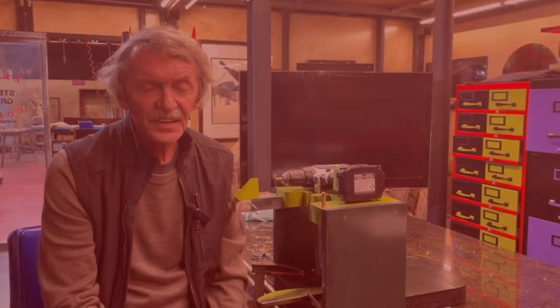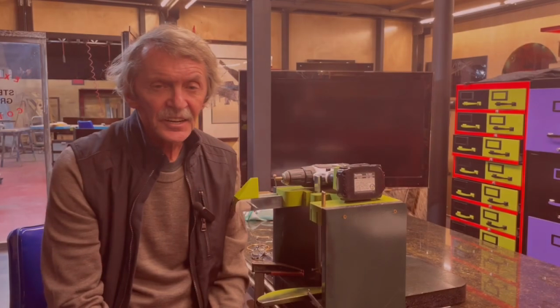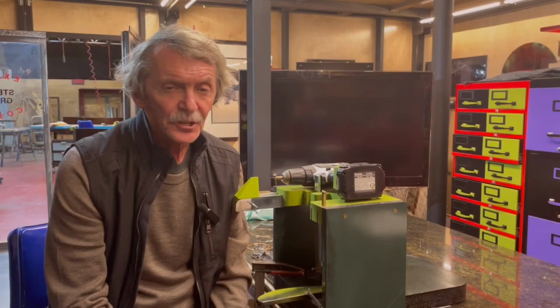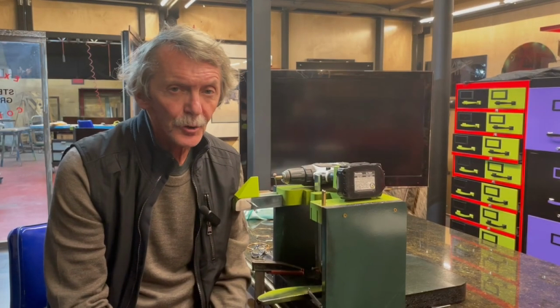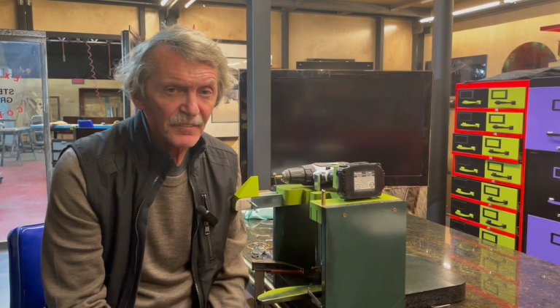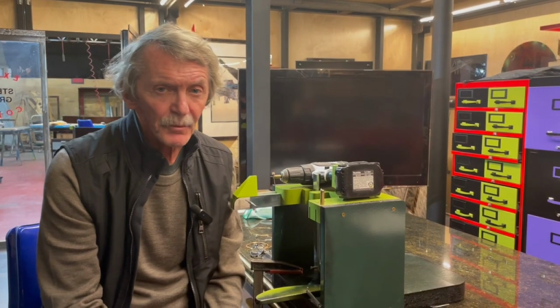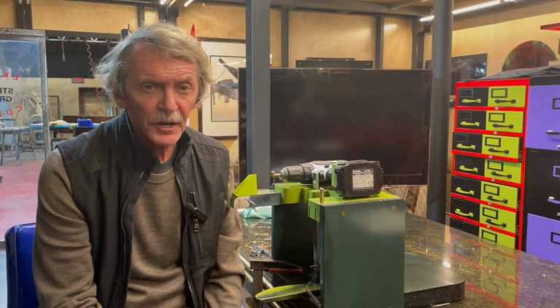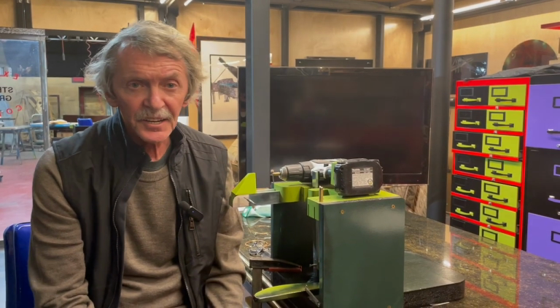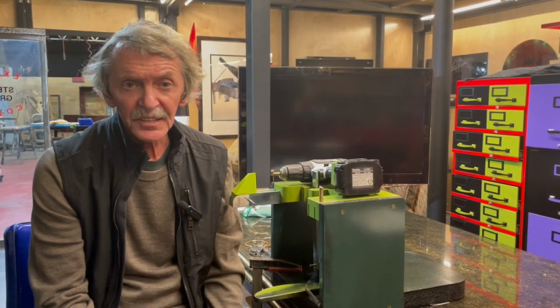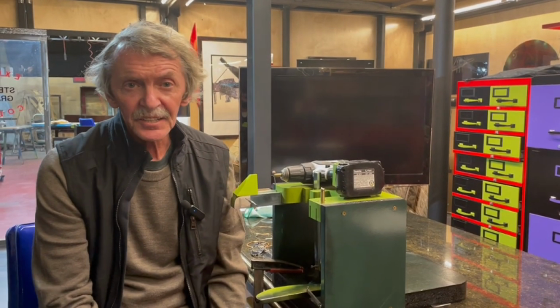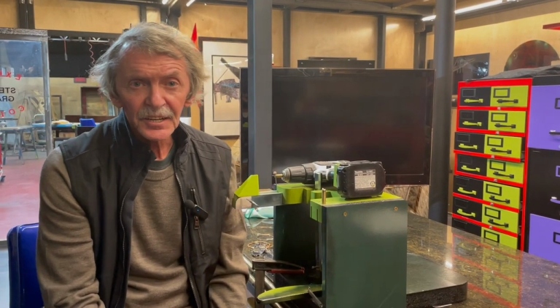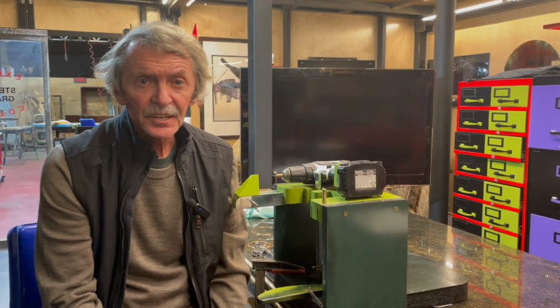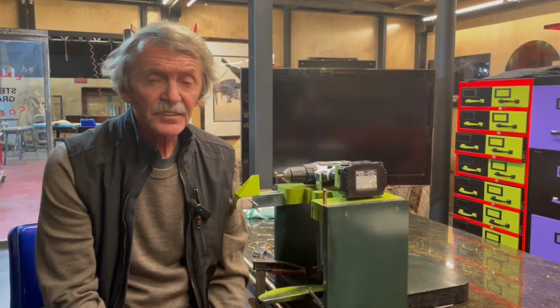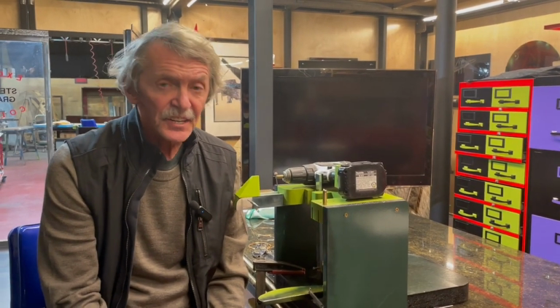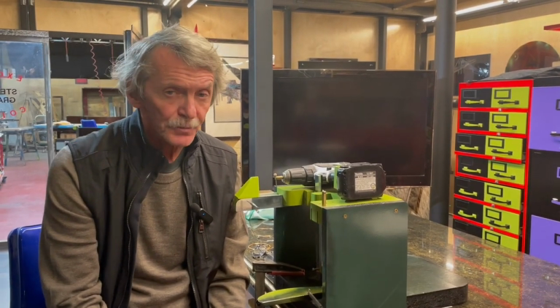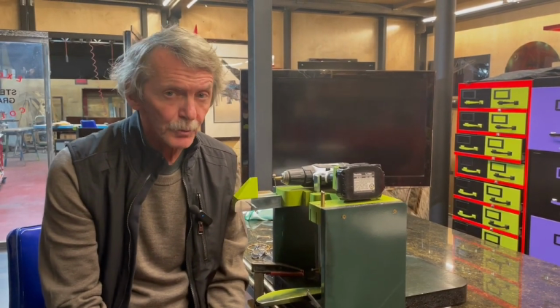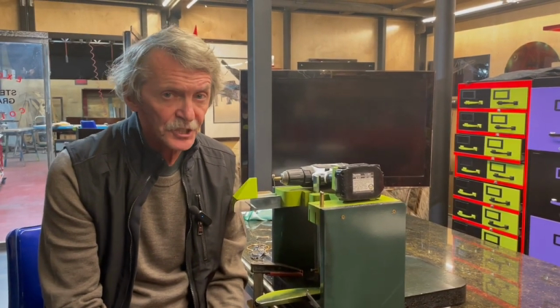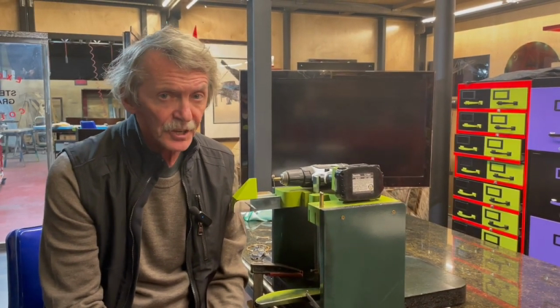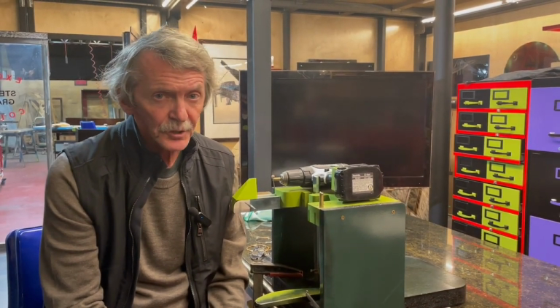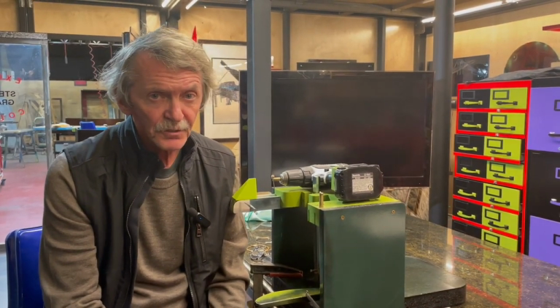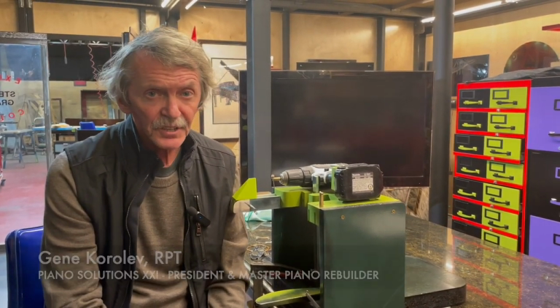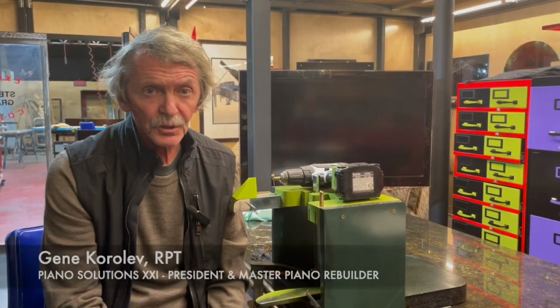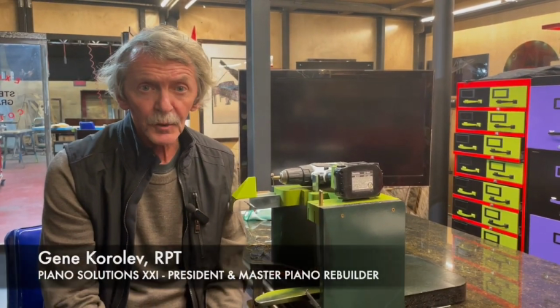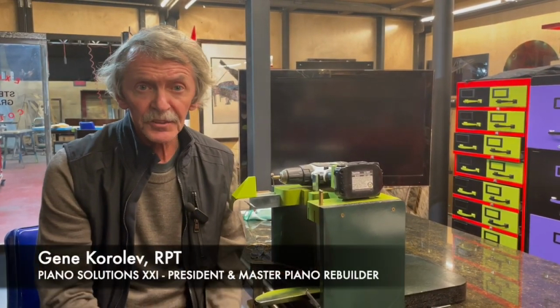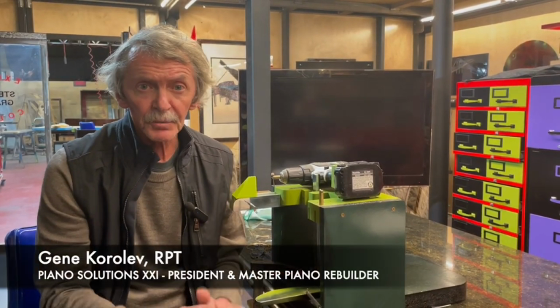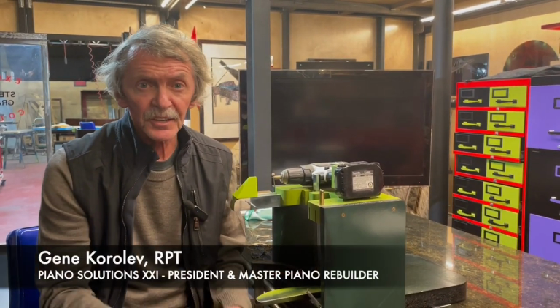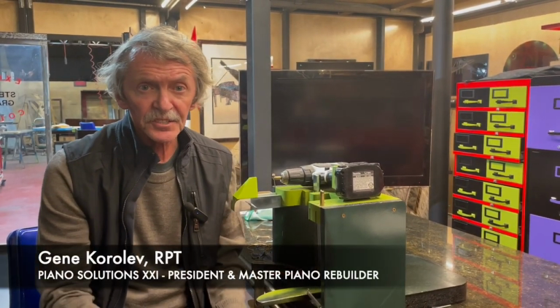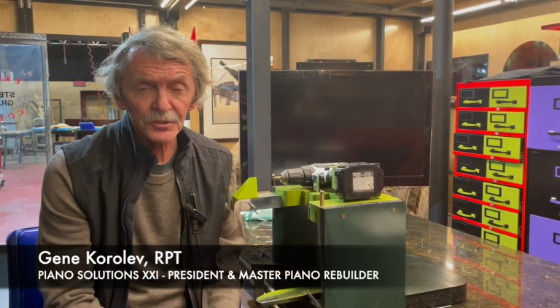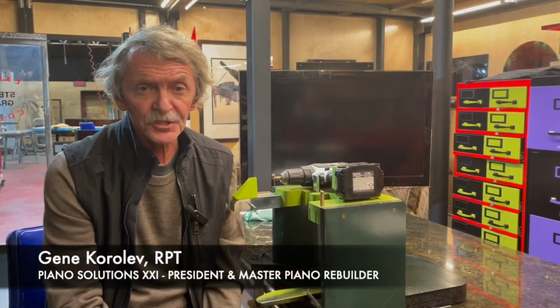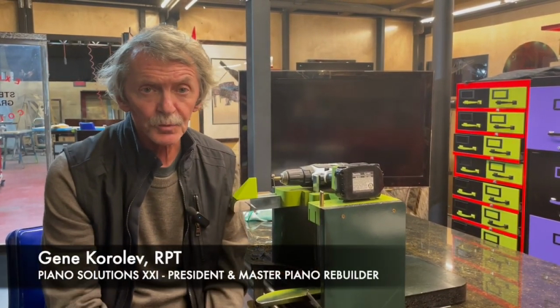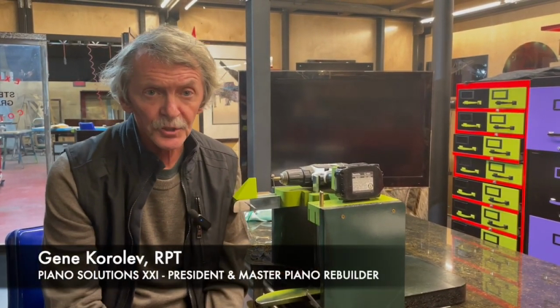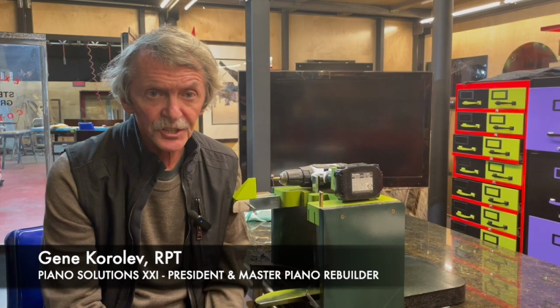Hello, everybody. Thanks for watching our new video. We are at the Piano Solutions Workshop.